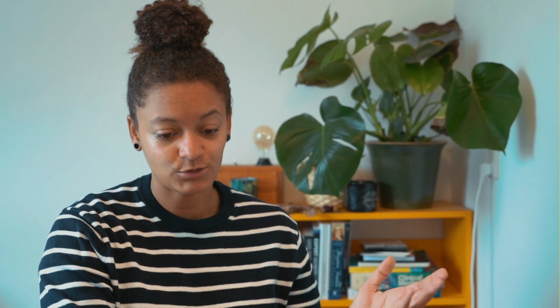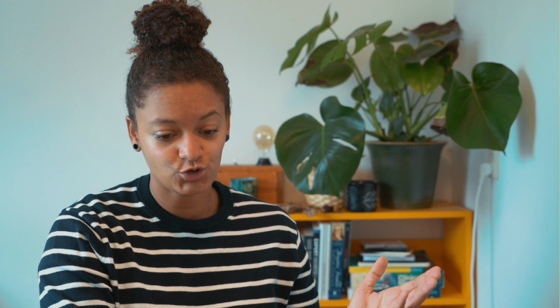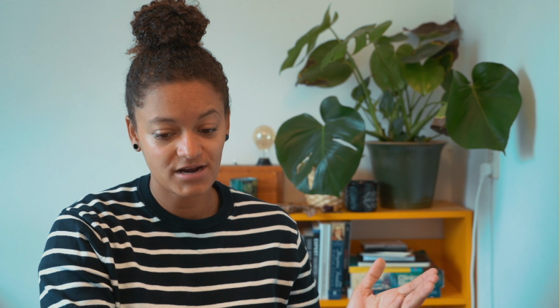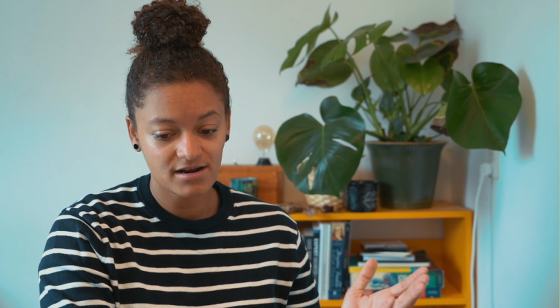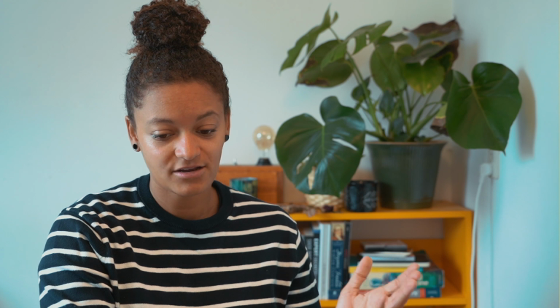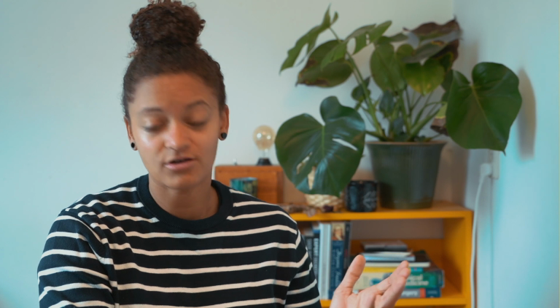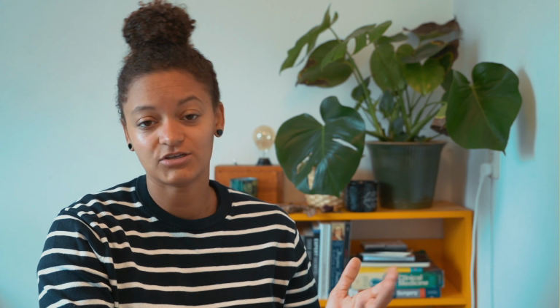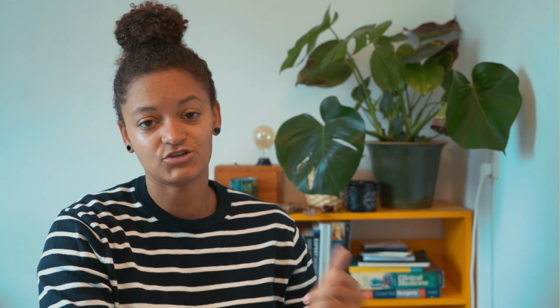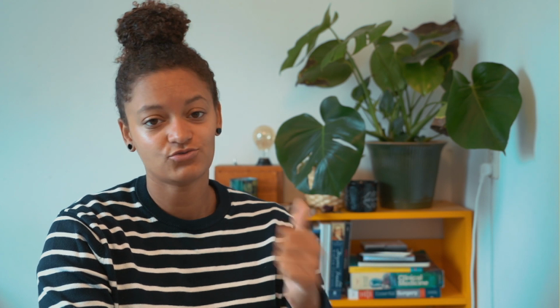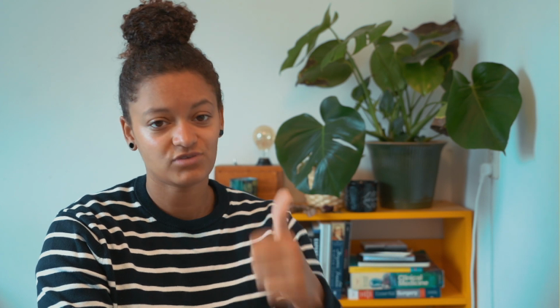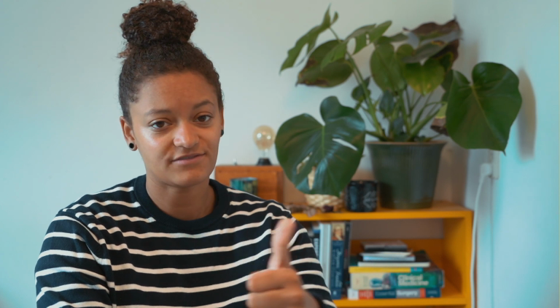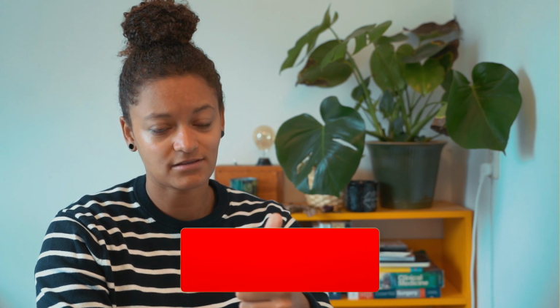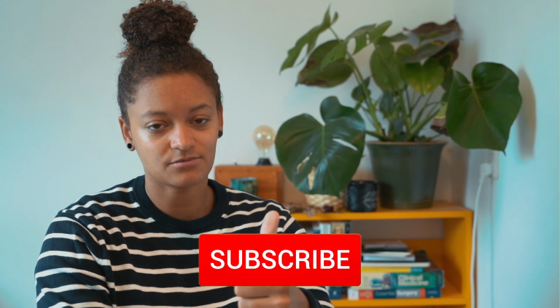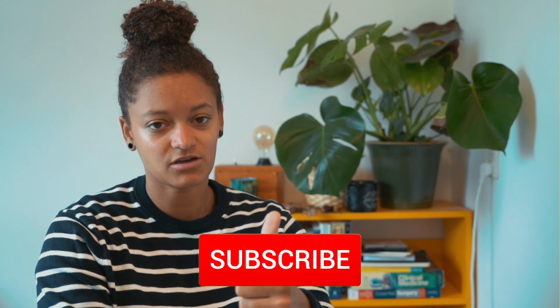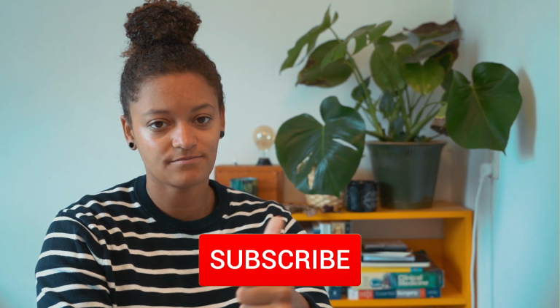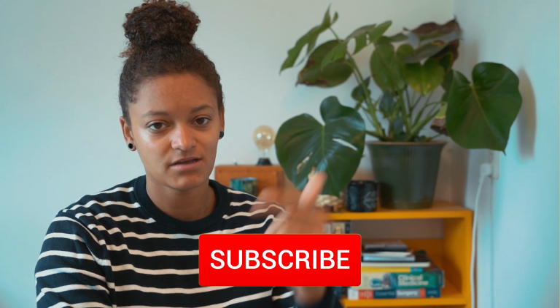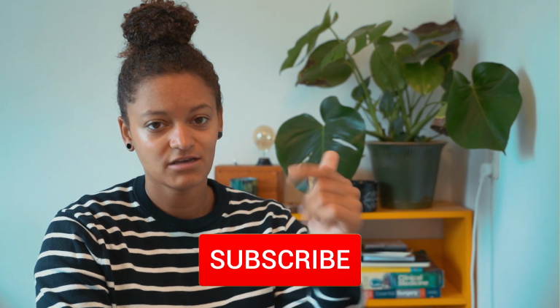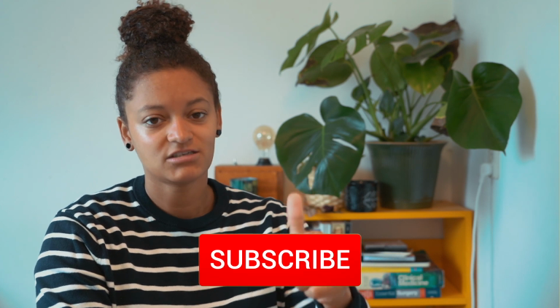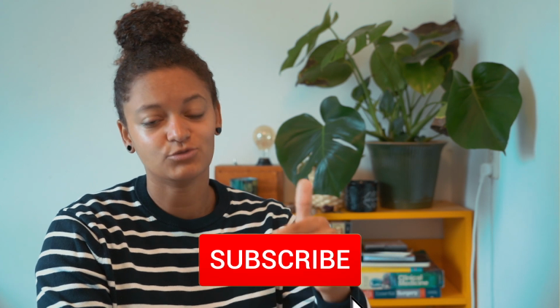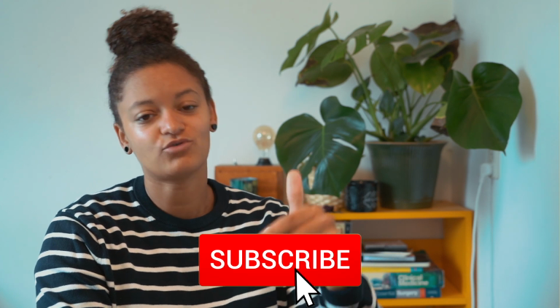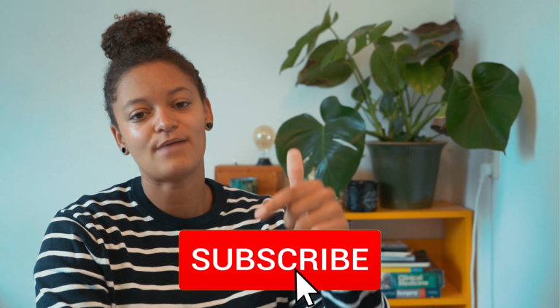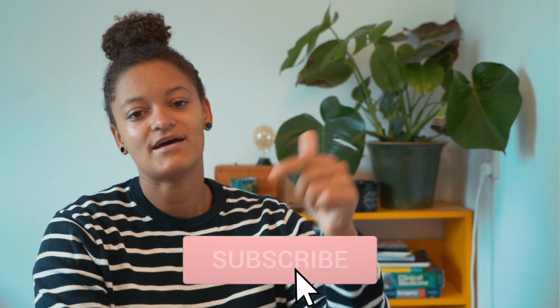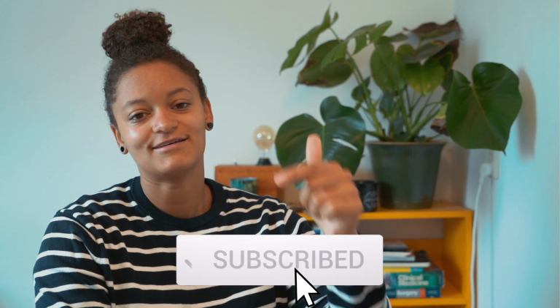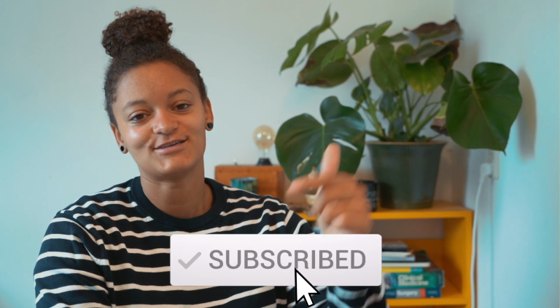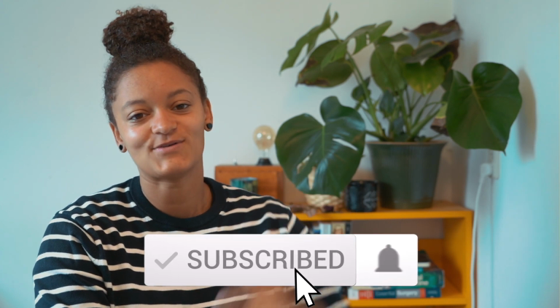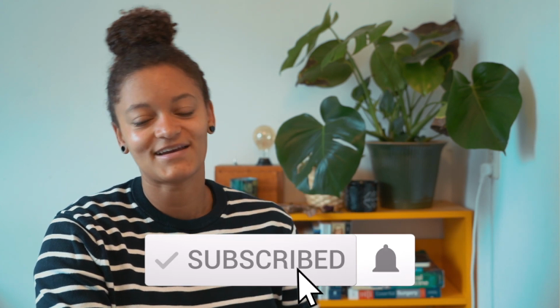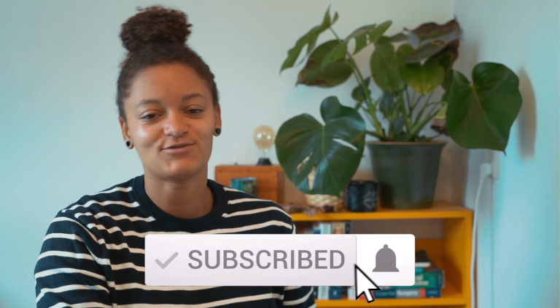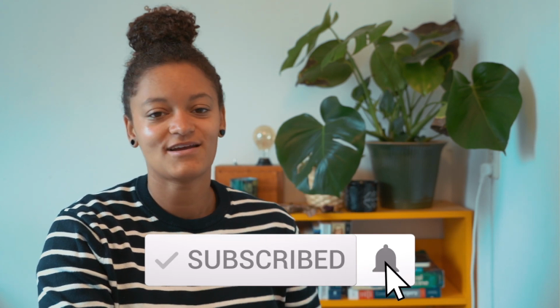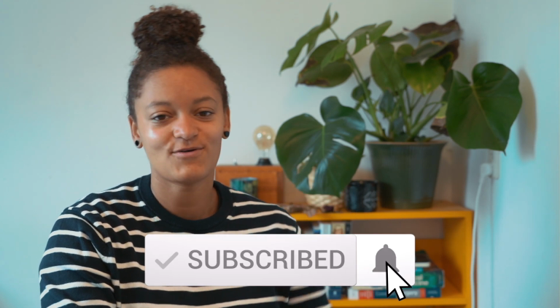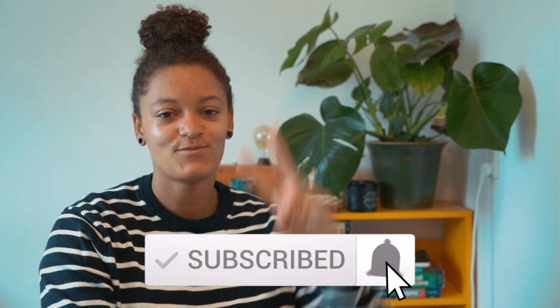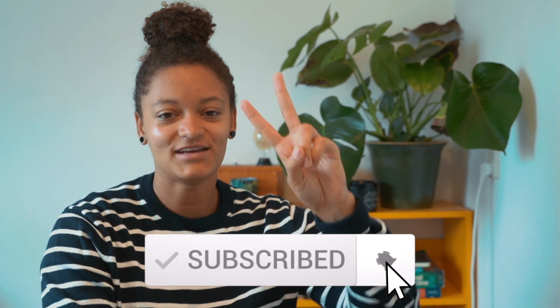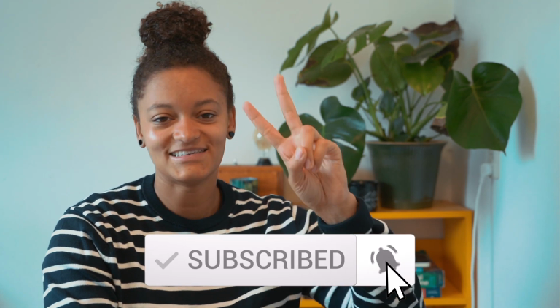But for now, I want to thank you for watching. If you enjoyed it, you know what to do — give it a thumbs up, subscribe, and I'll see you in the next video. Peace.